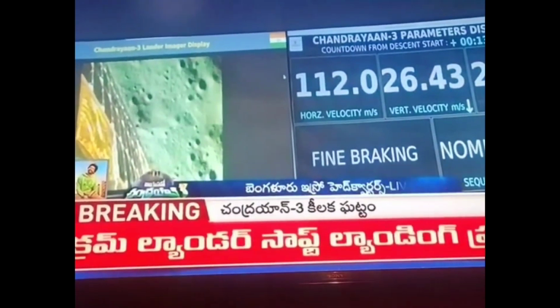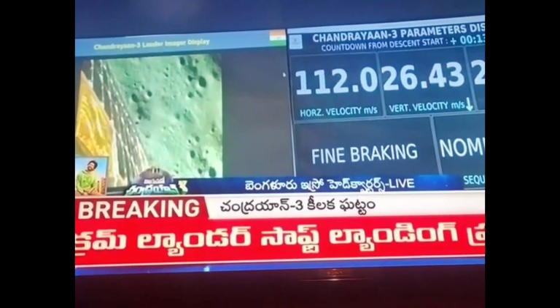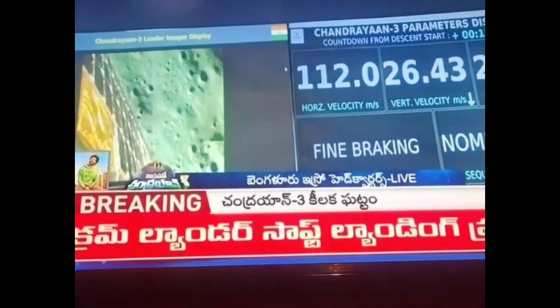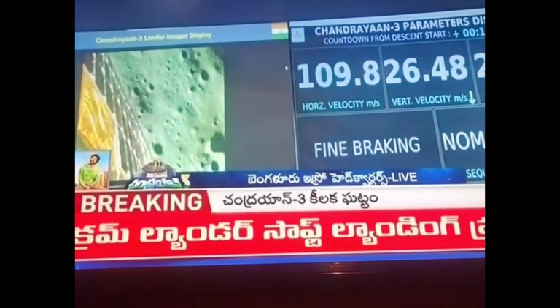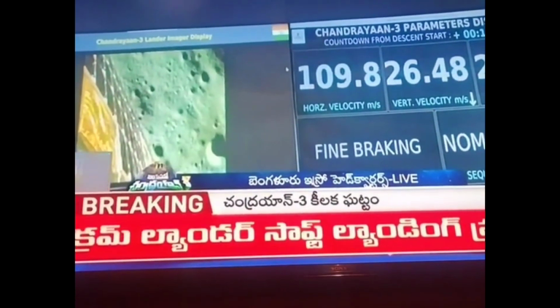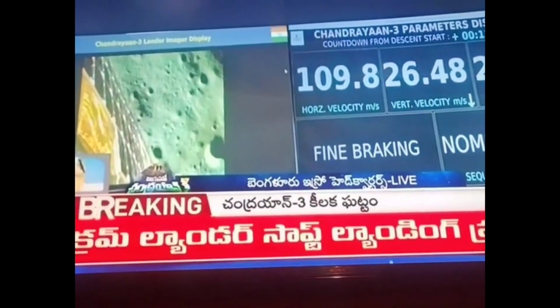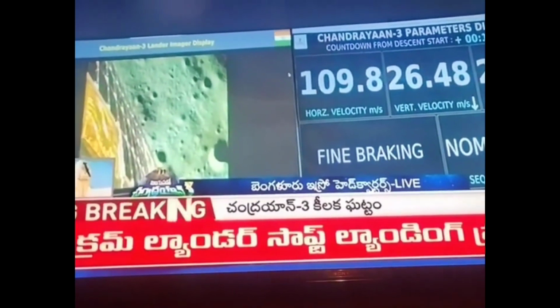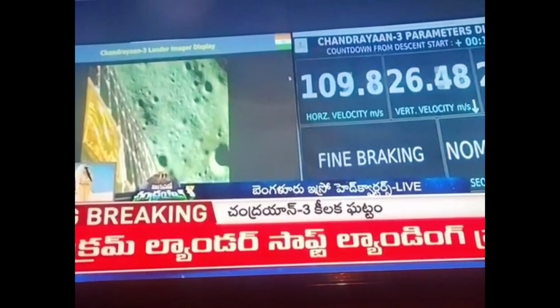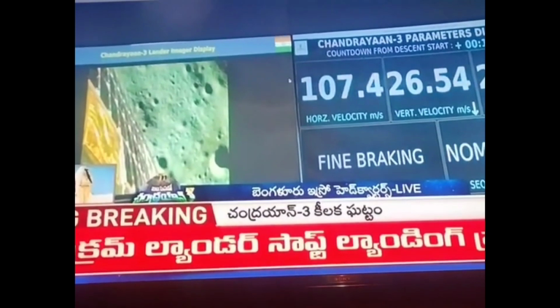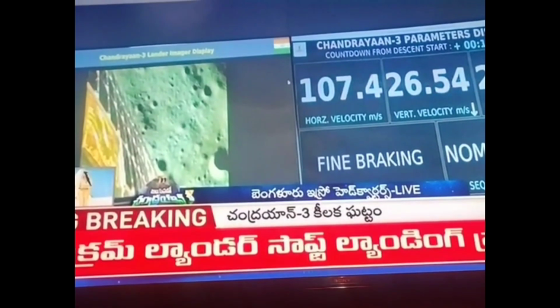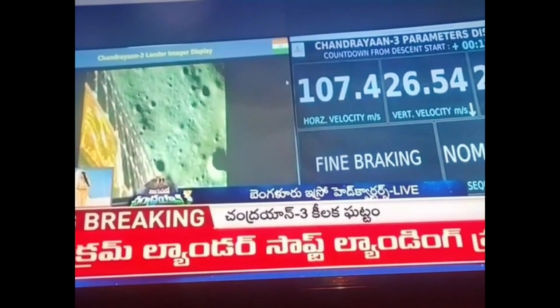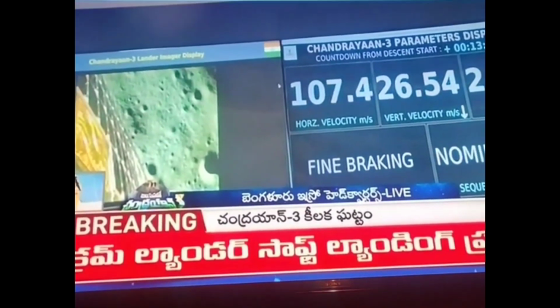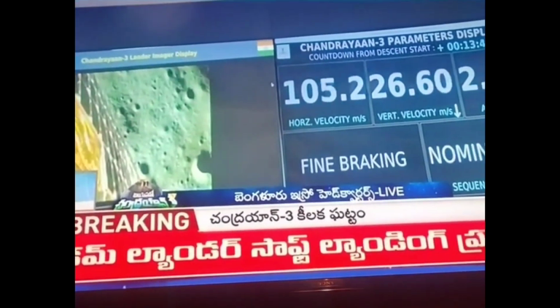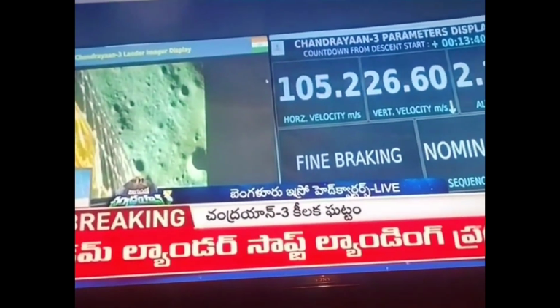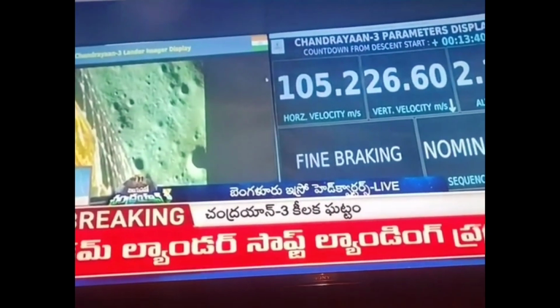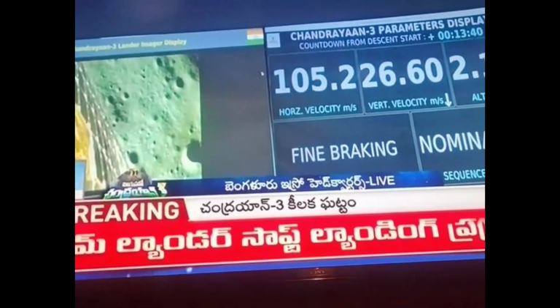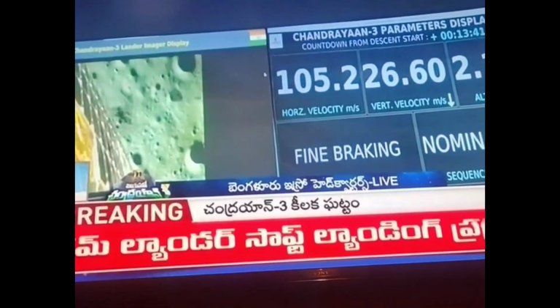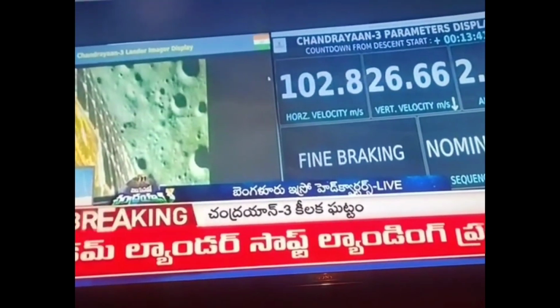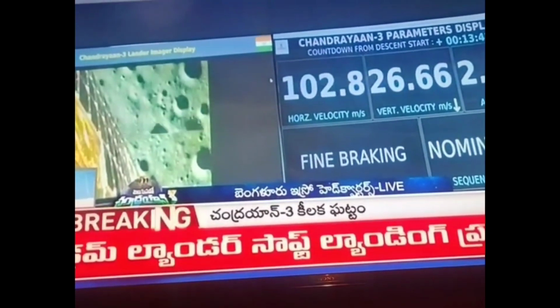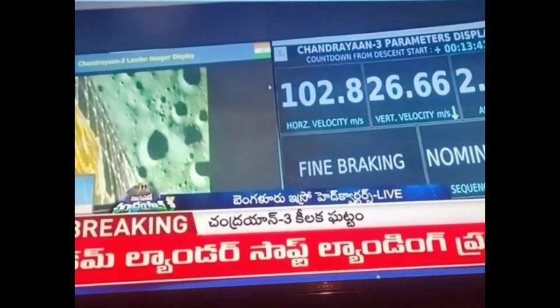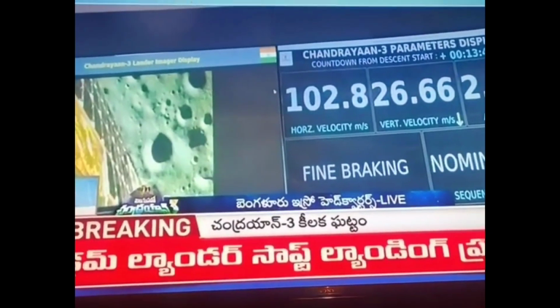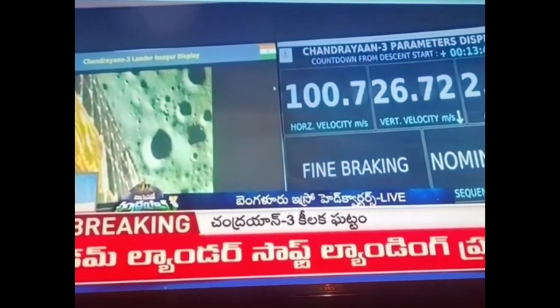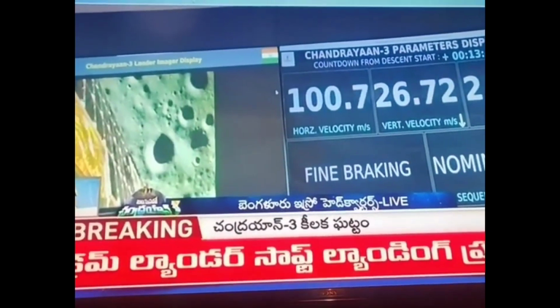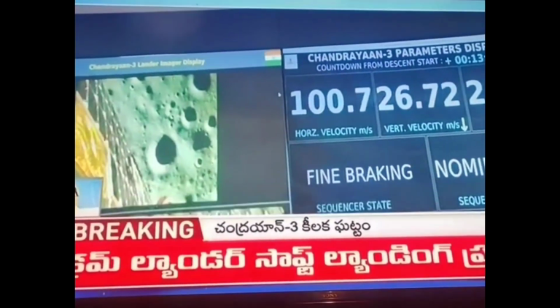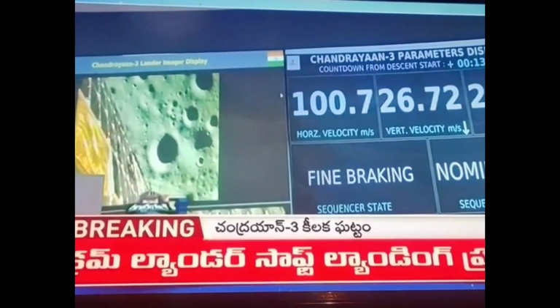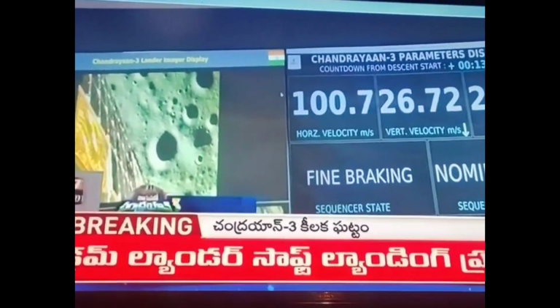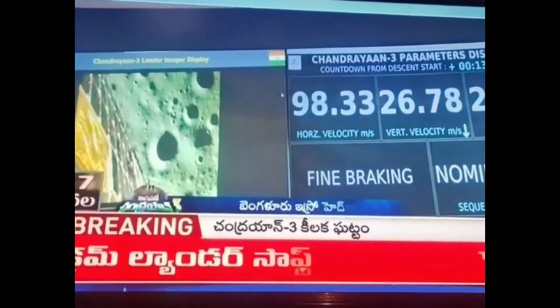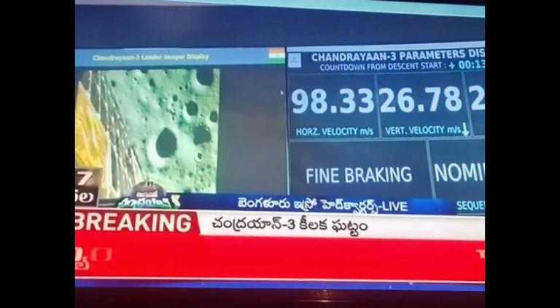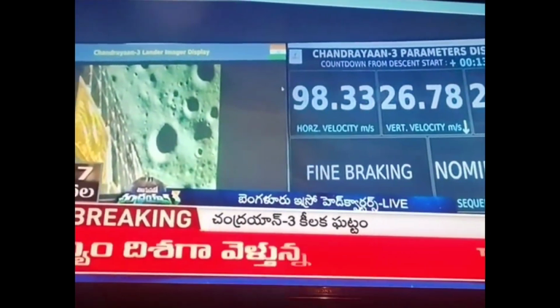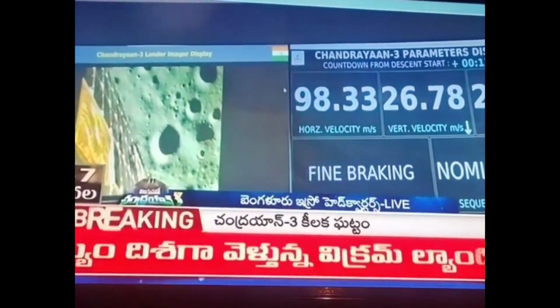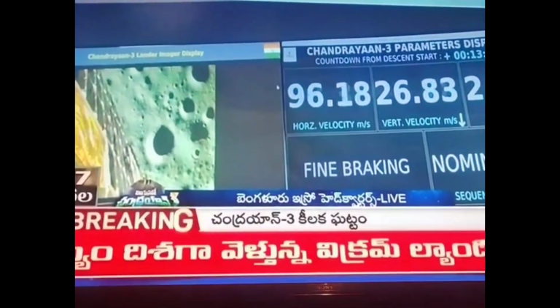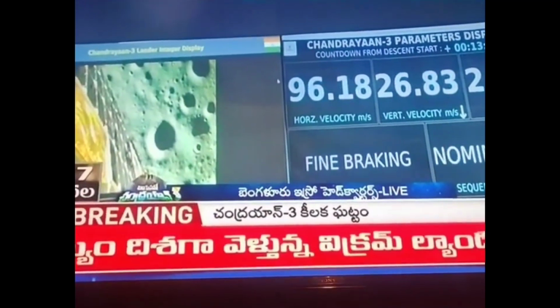The lander is now approaching the moon's surface, with an altitude of nearly 2.6 kilometers as we can see.